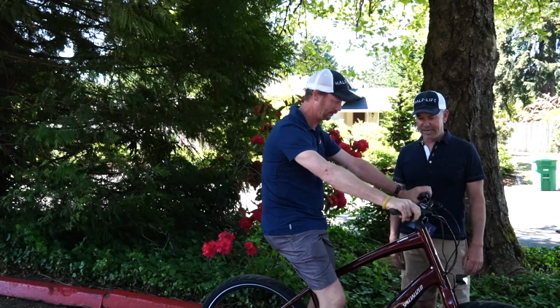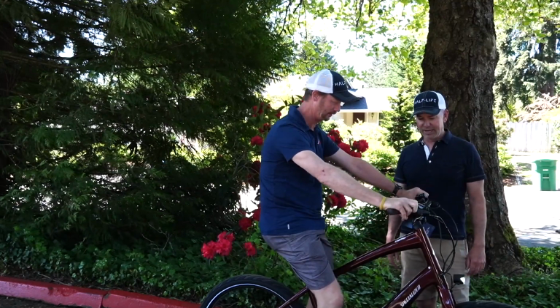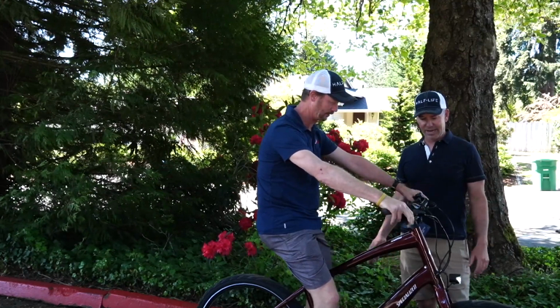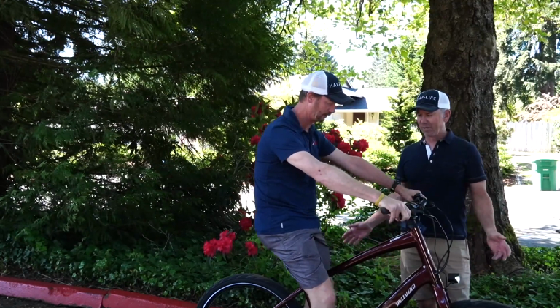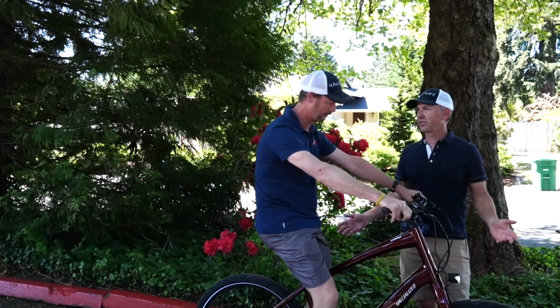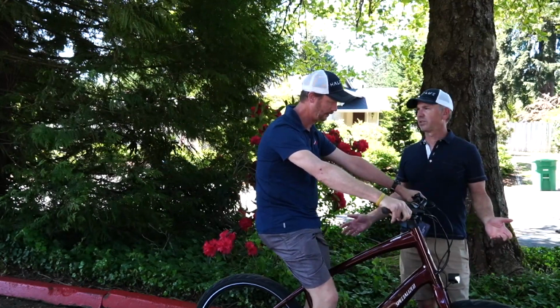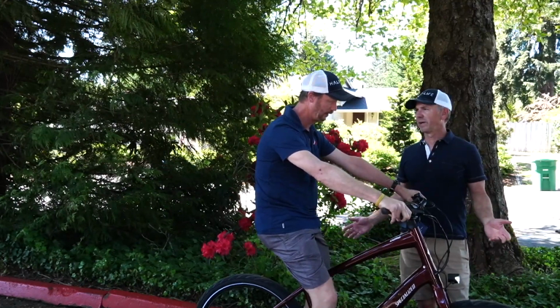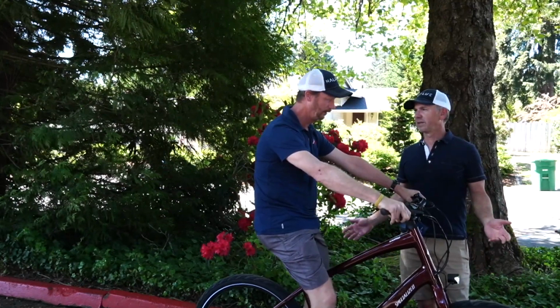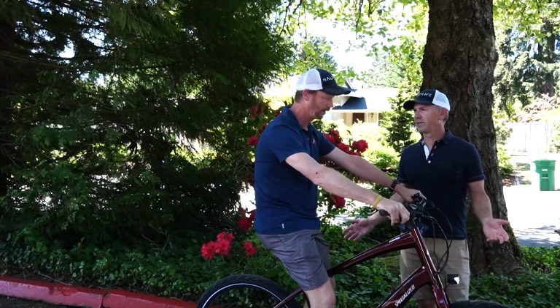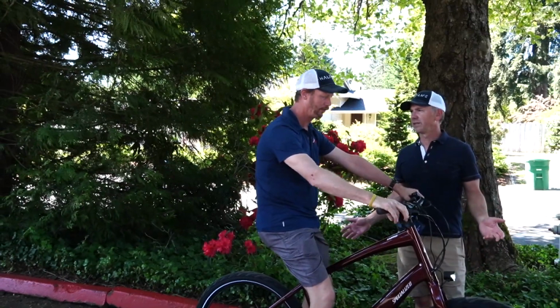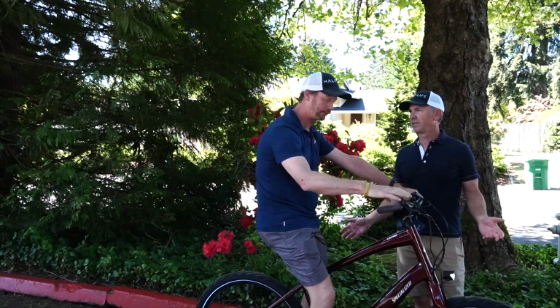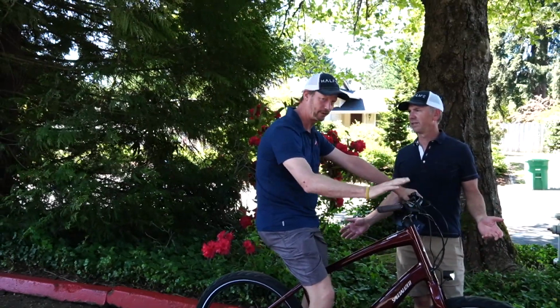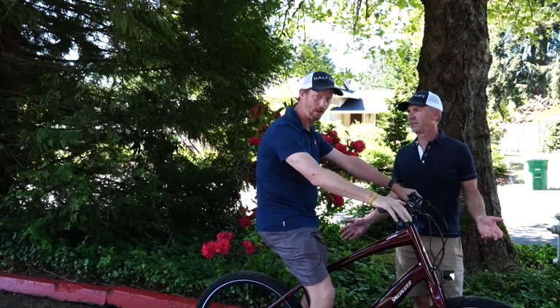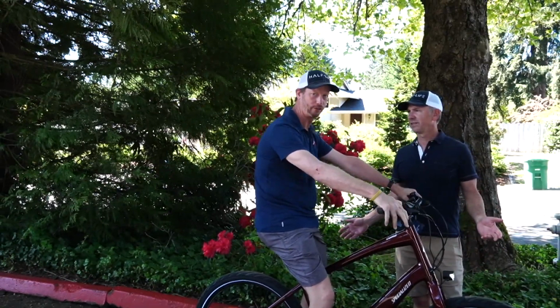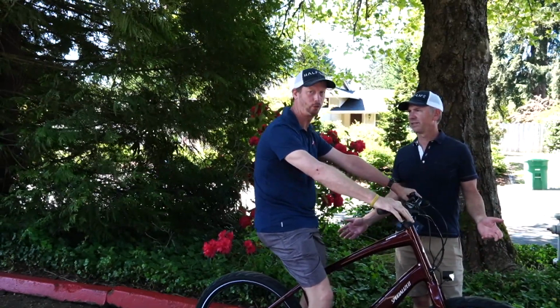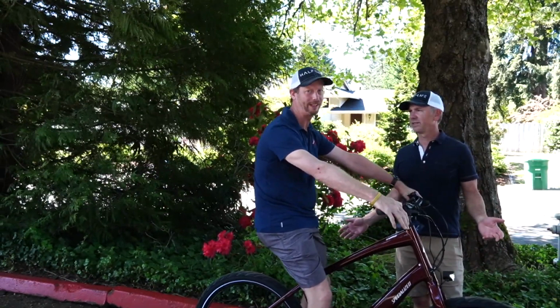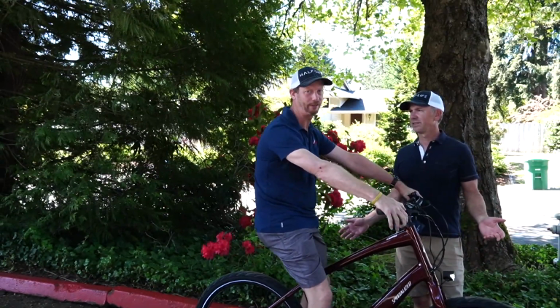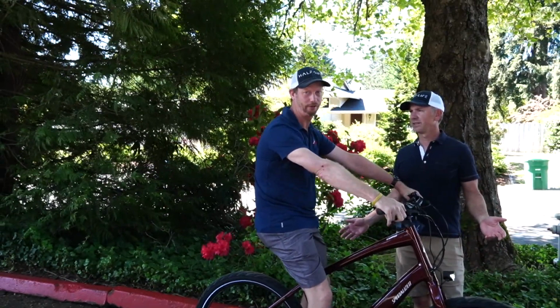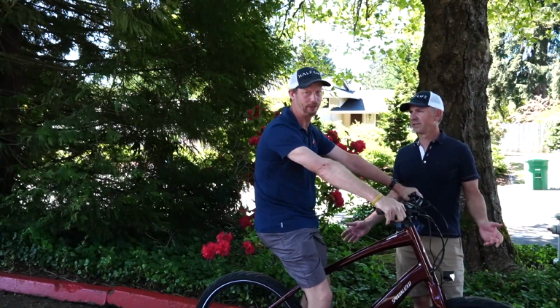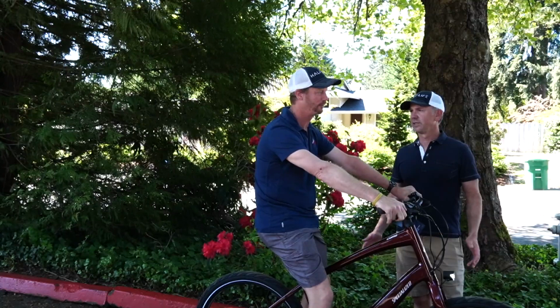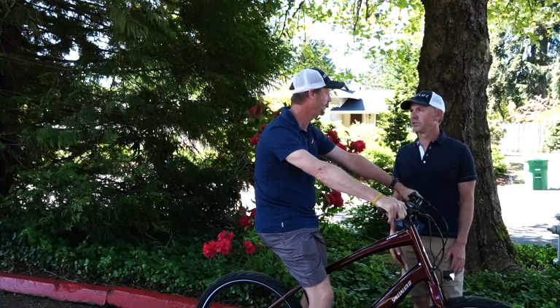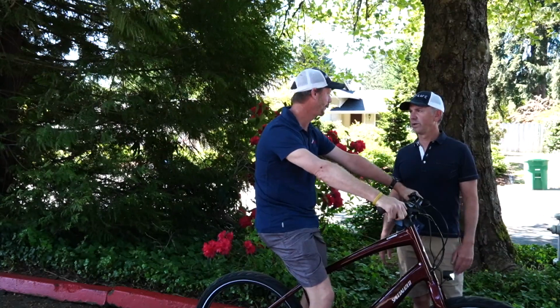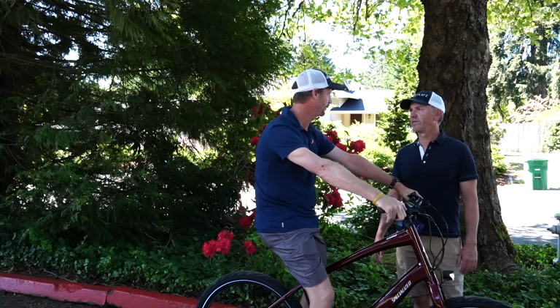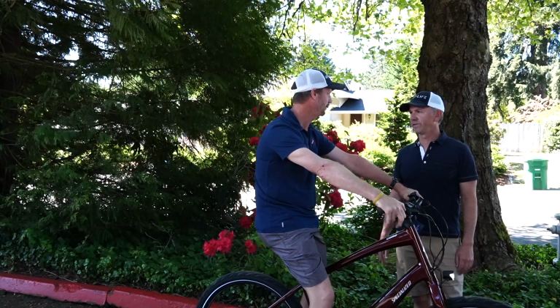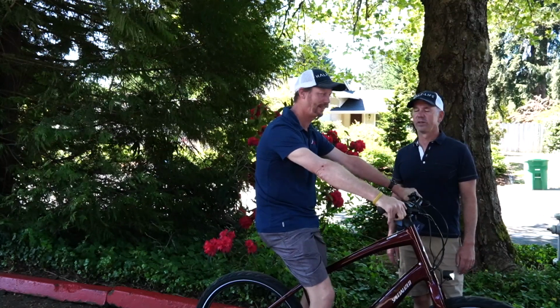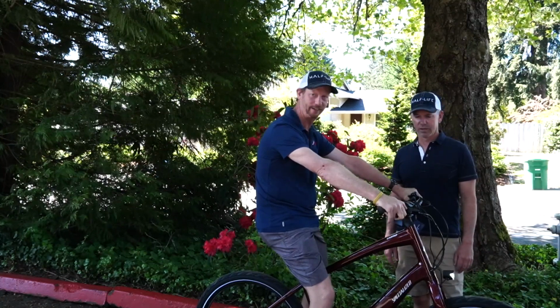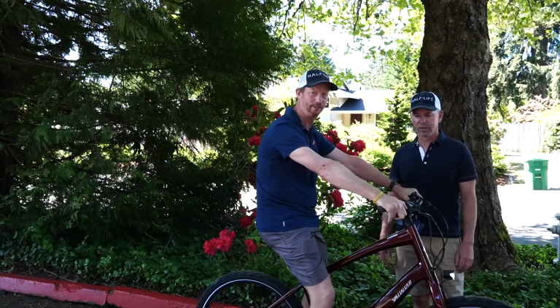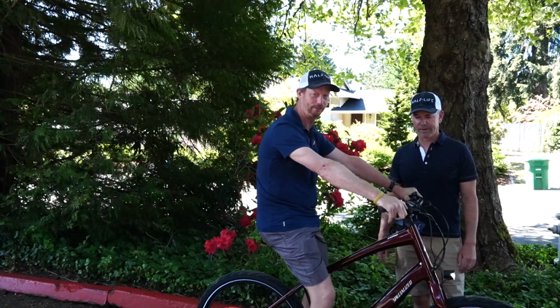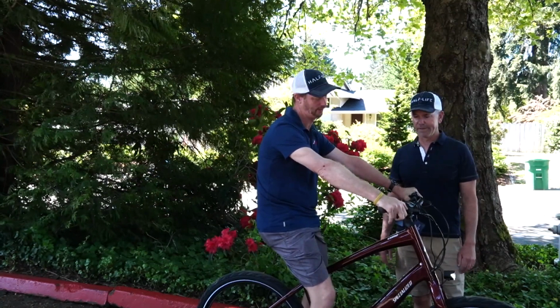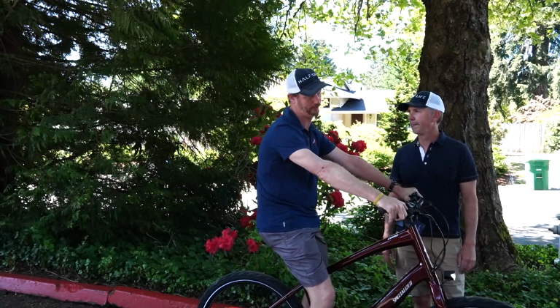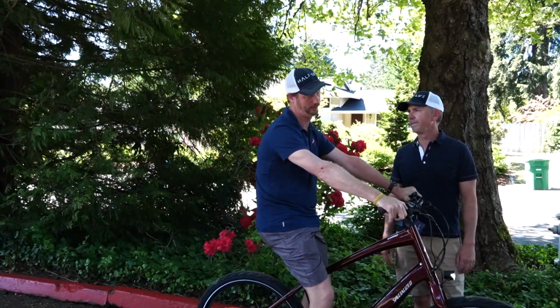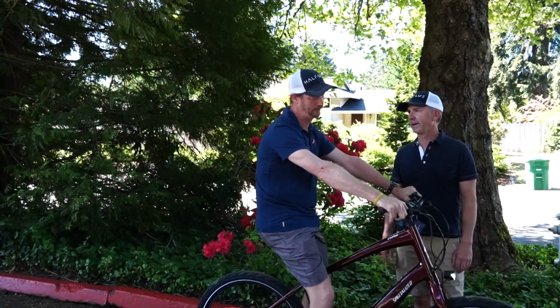And how much is this bike? This particular model is $2,950.